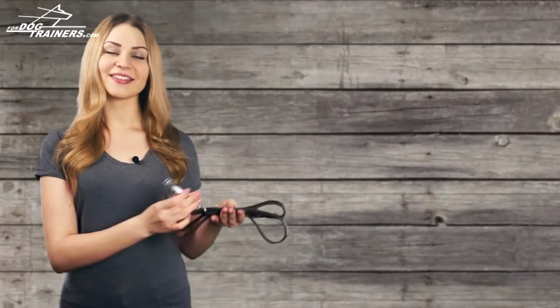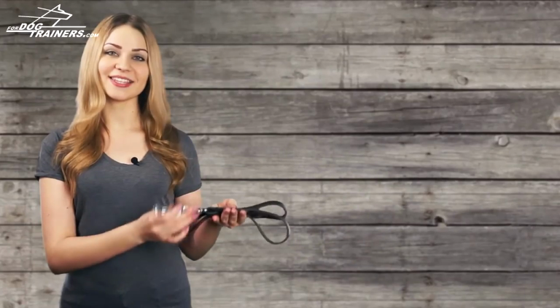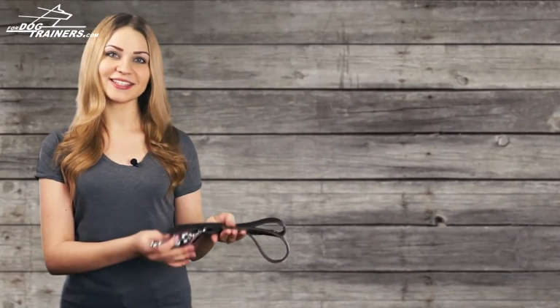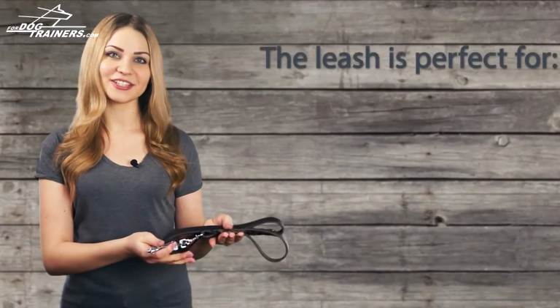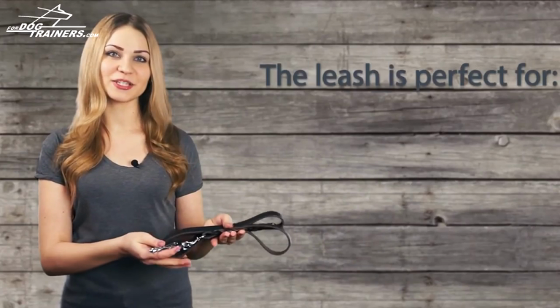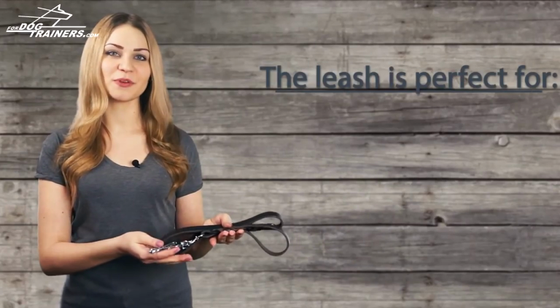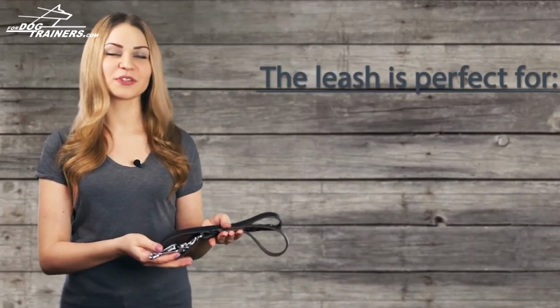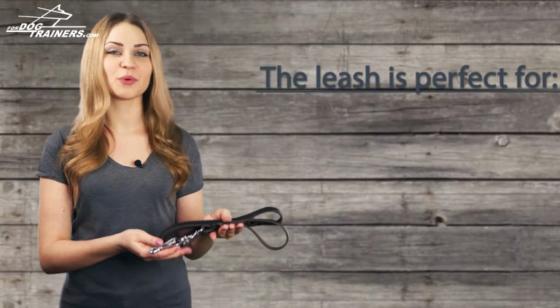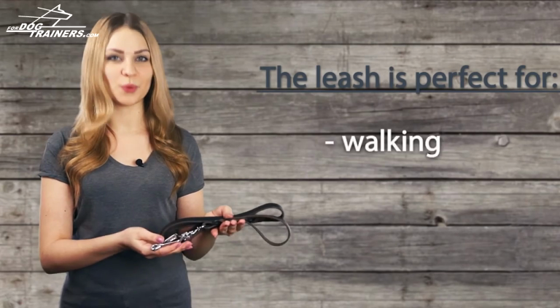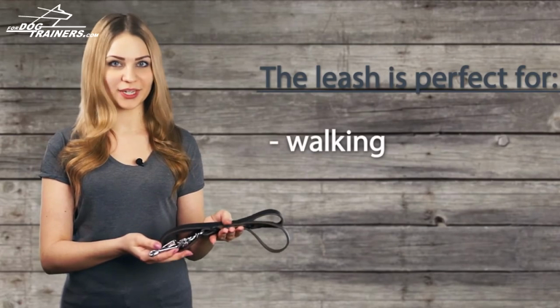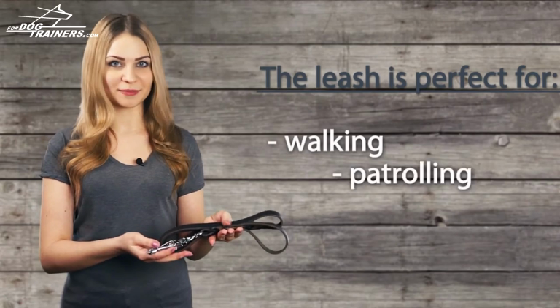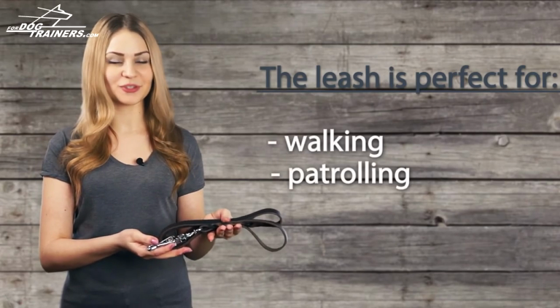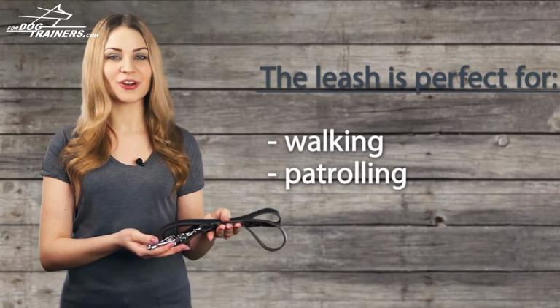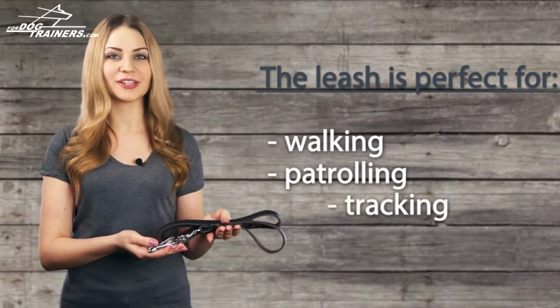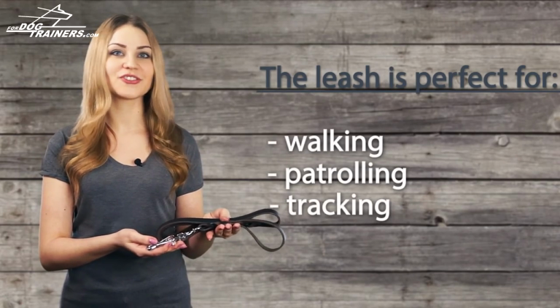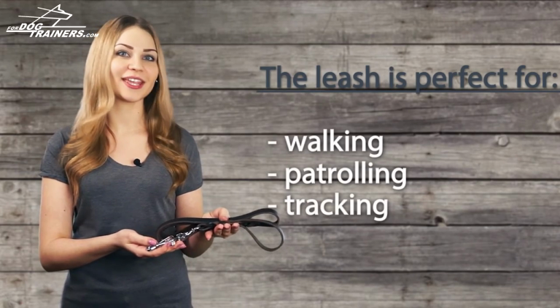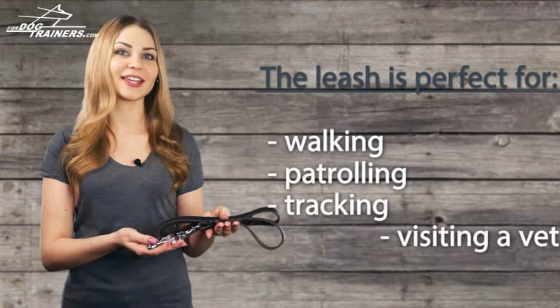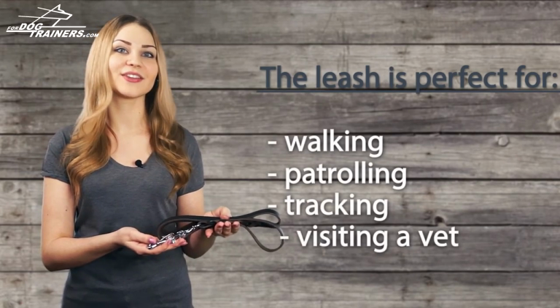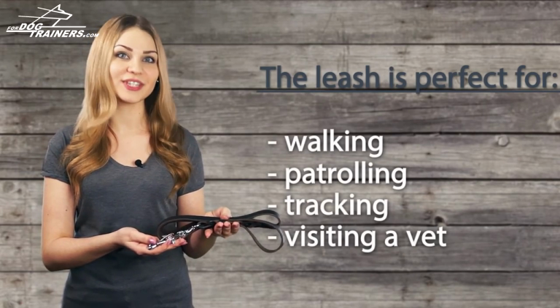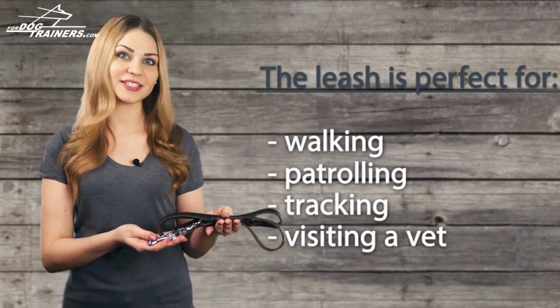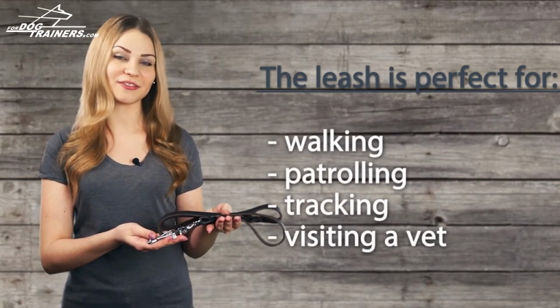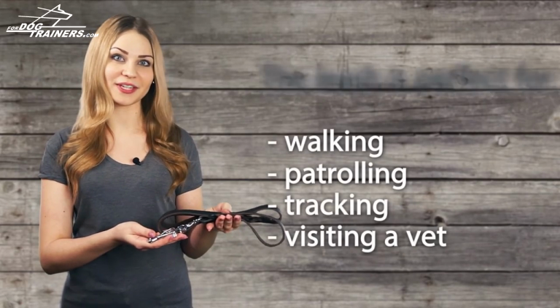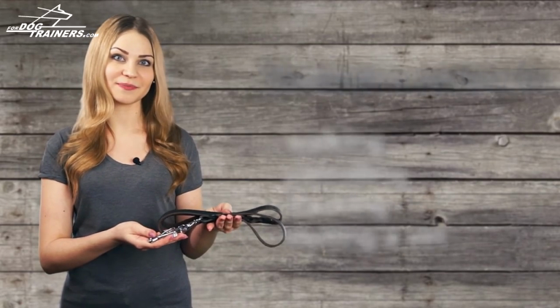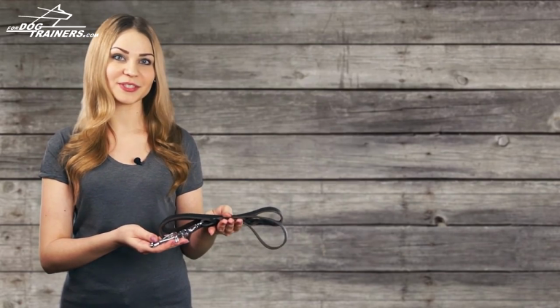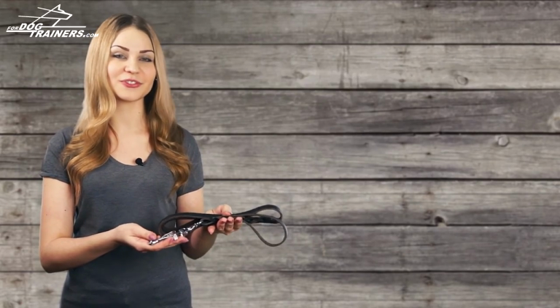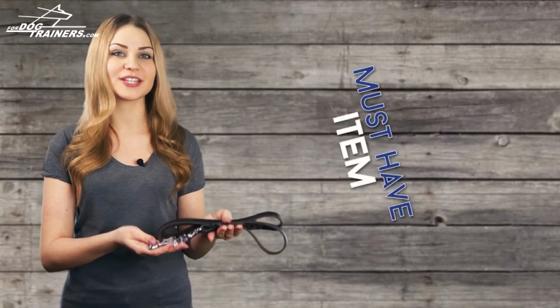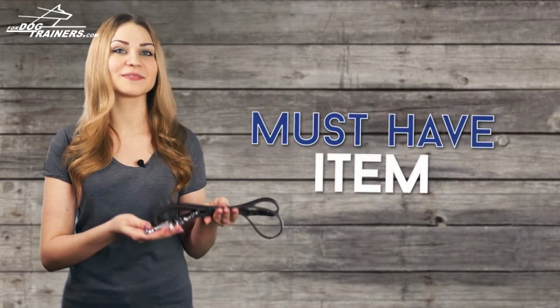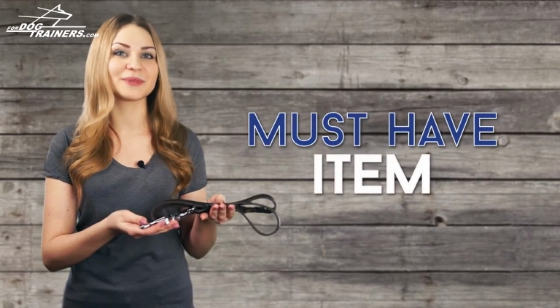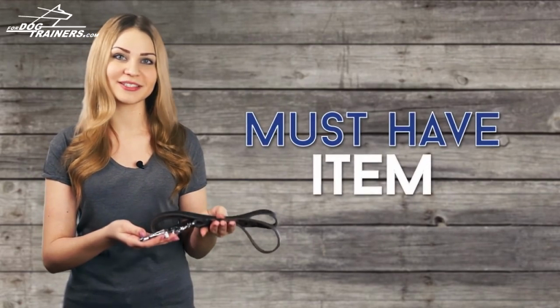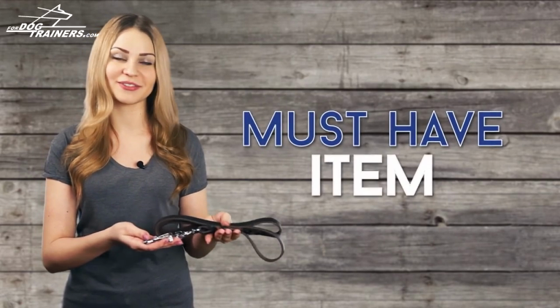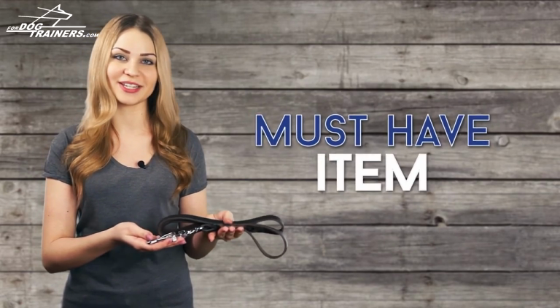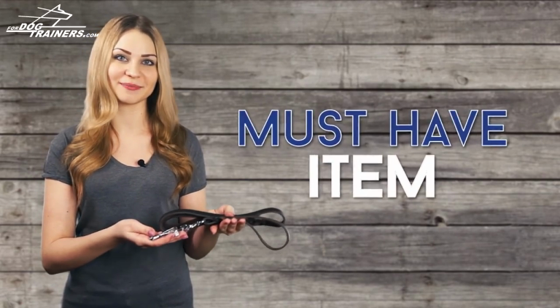This leash is perfect for walking, patrolling, tracking and visiting a vet, so it's just a must-have item.